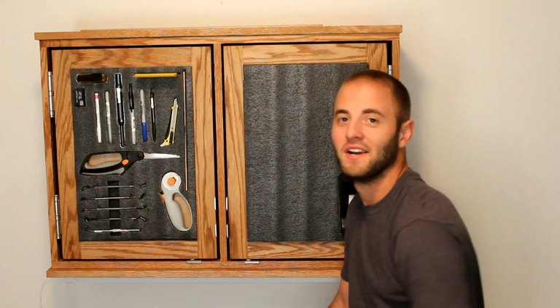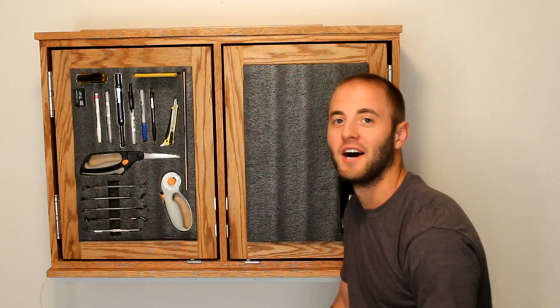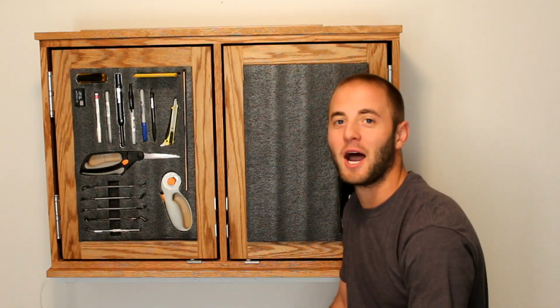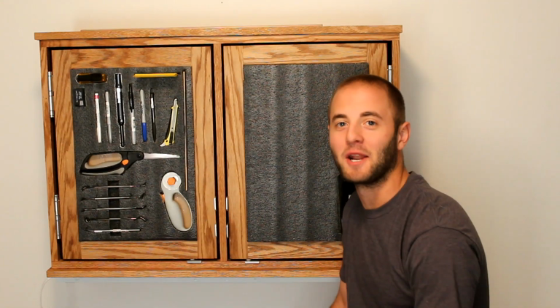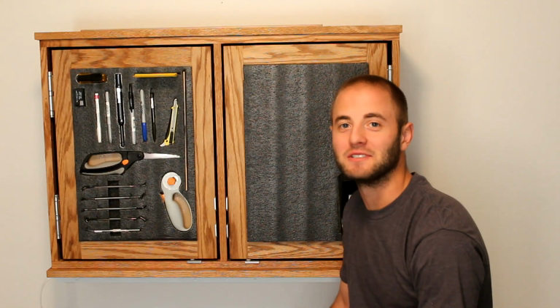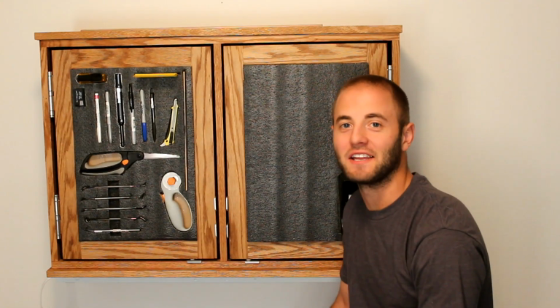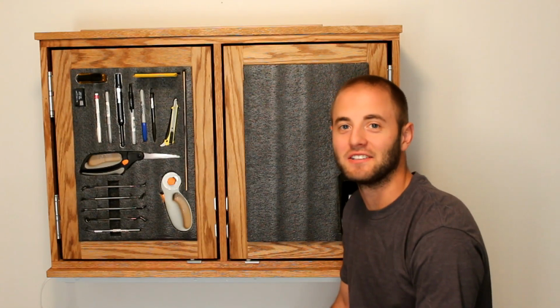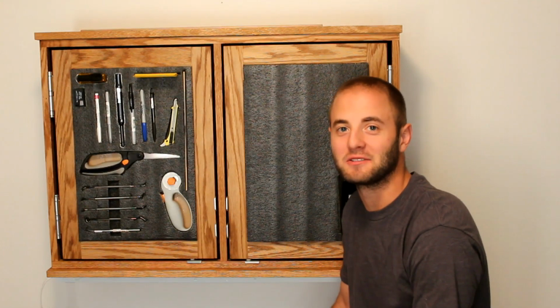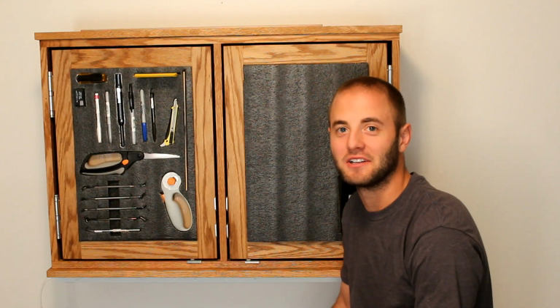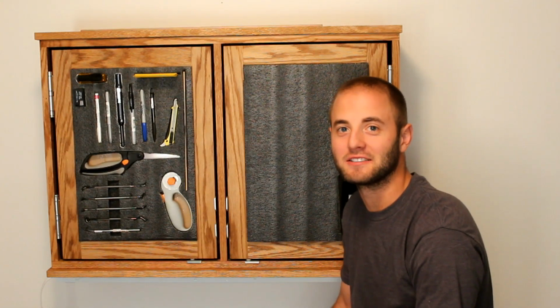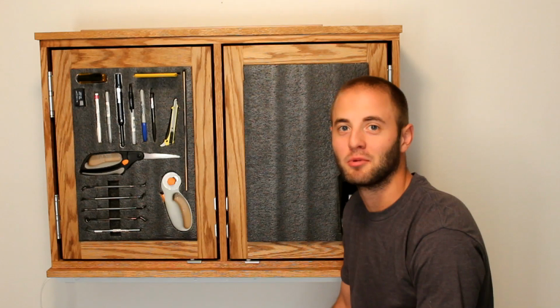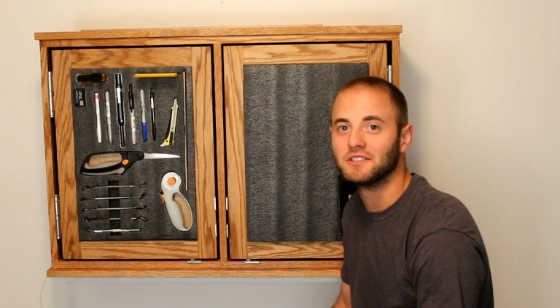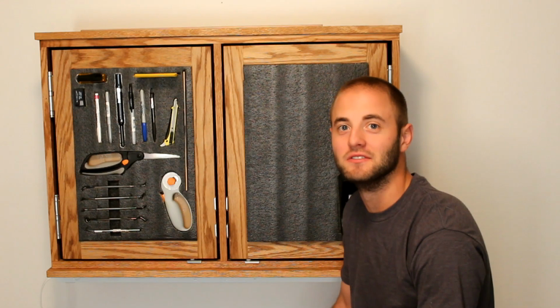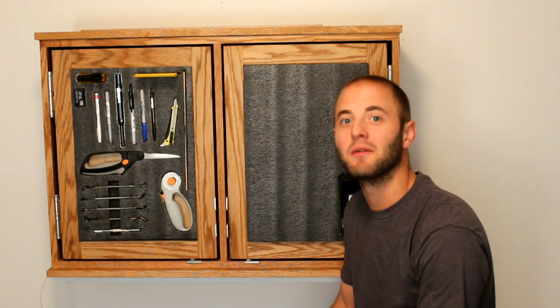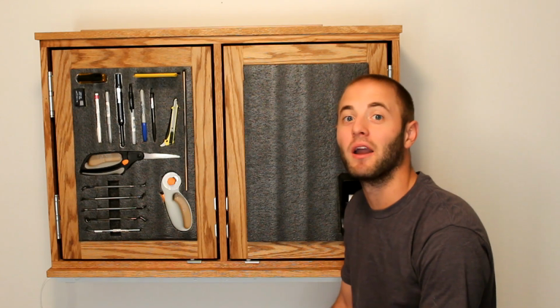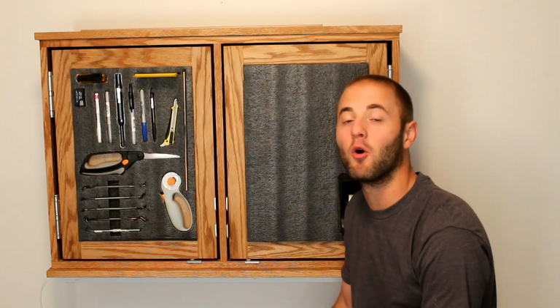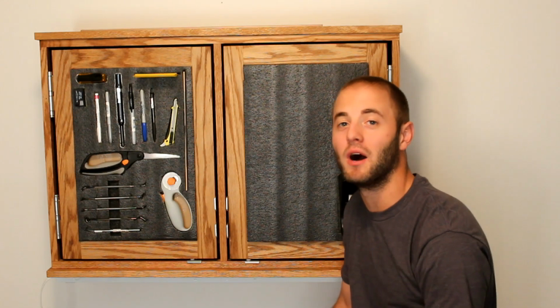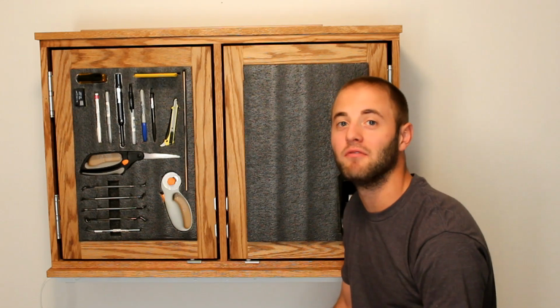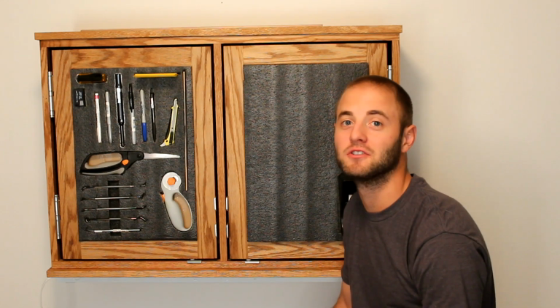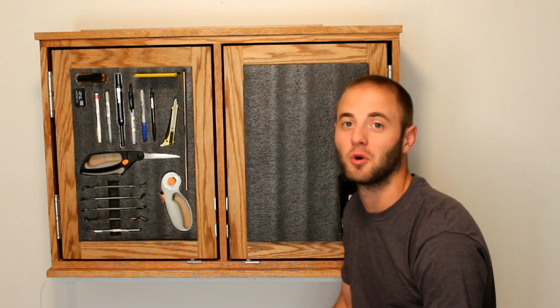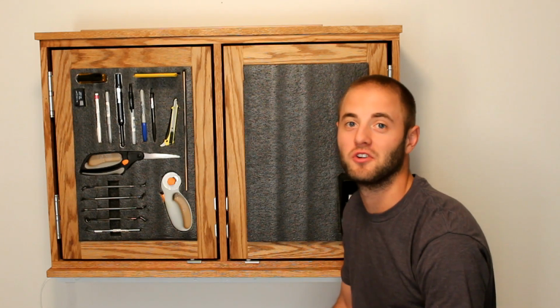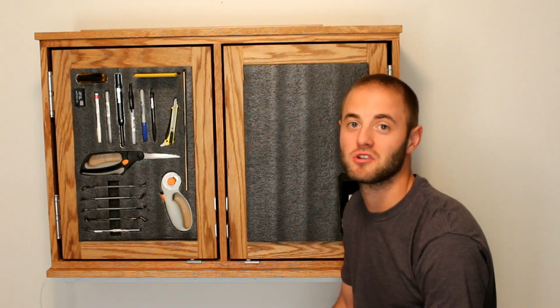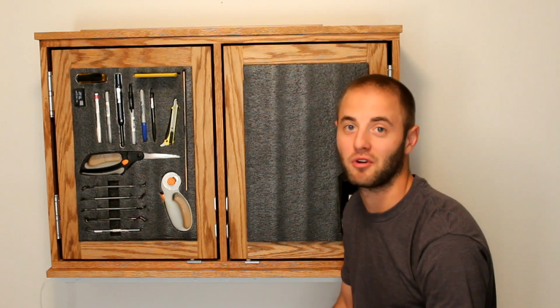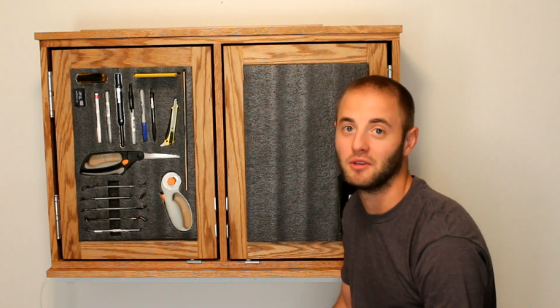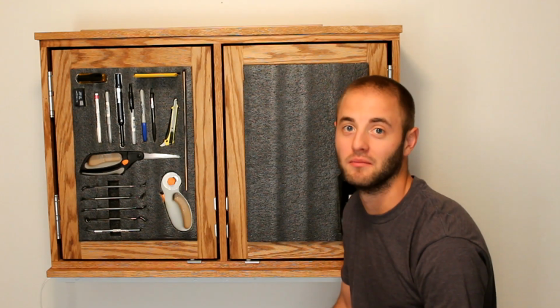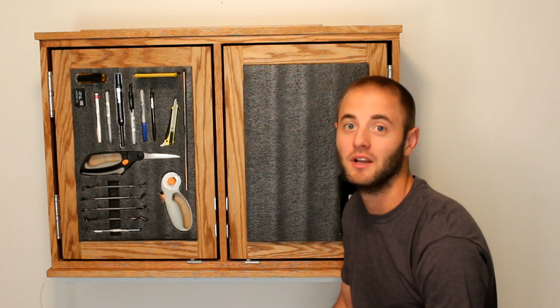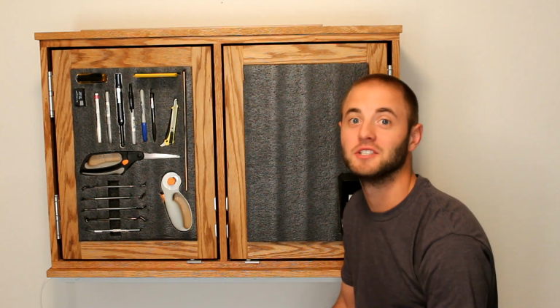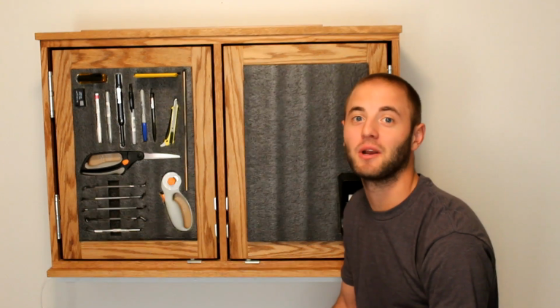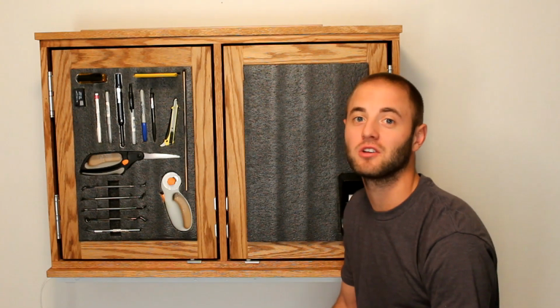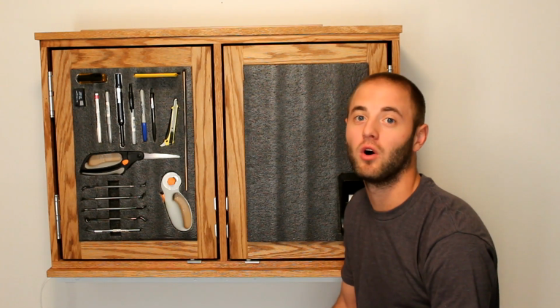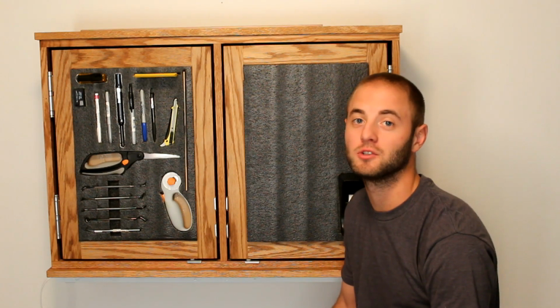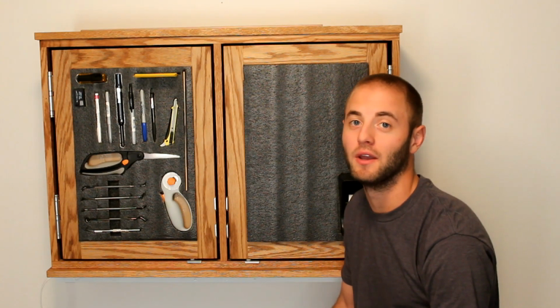Hi, my name is Andy Glass of Glass Impressions. In my home office, storage is a premium, especially wall space.